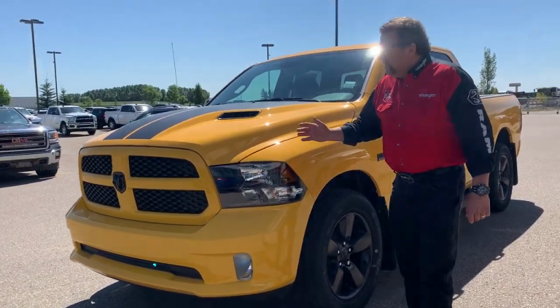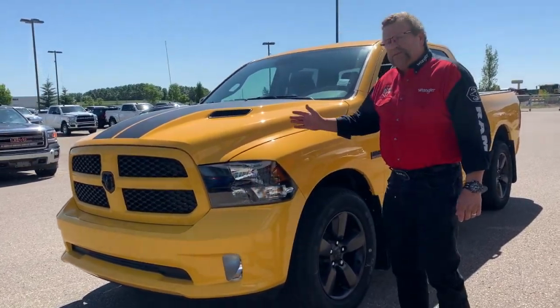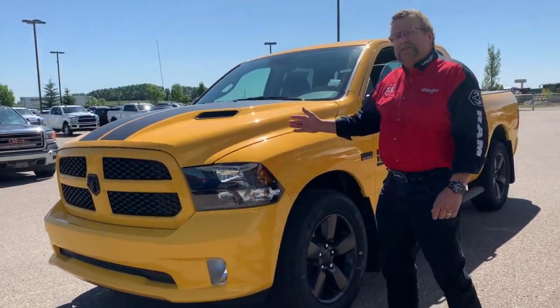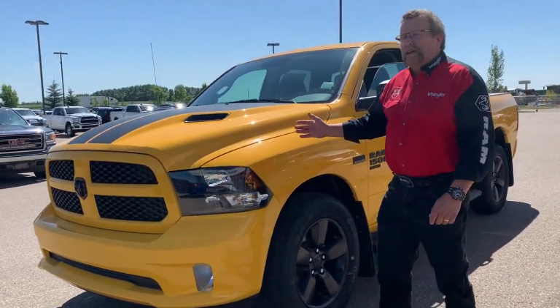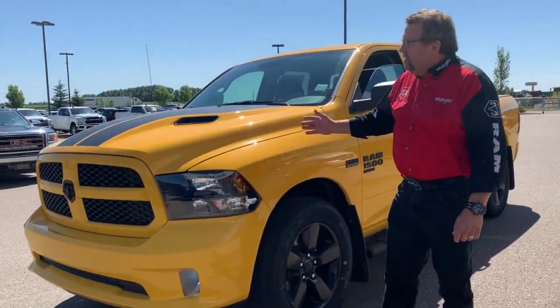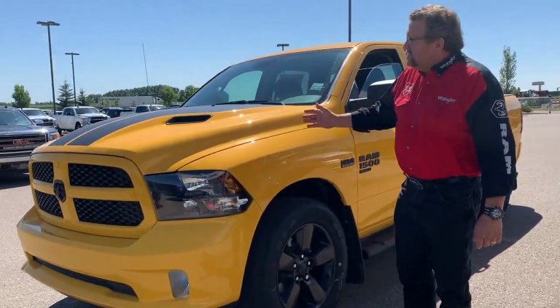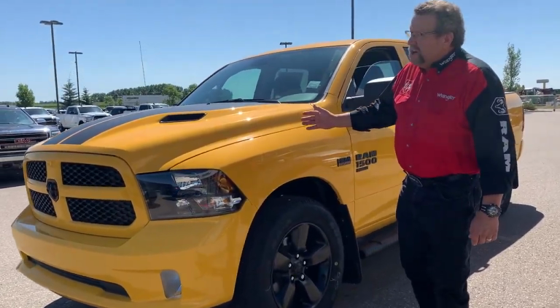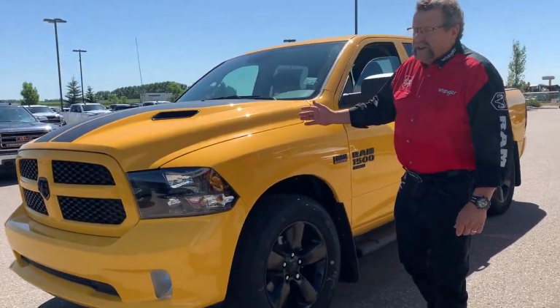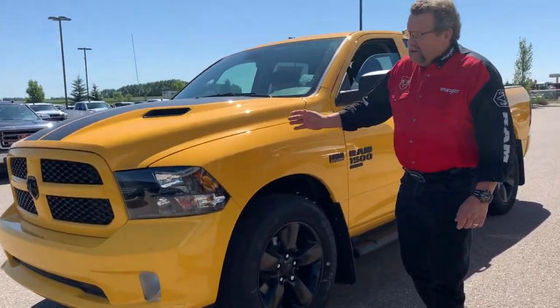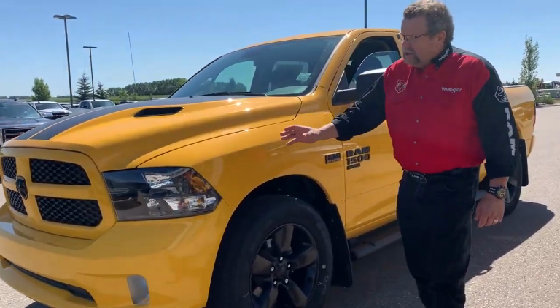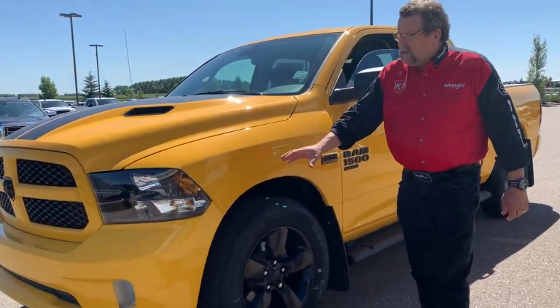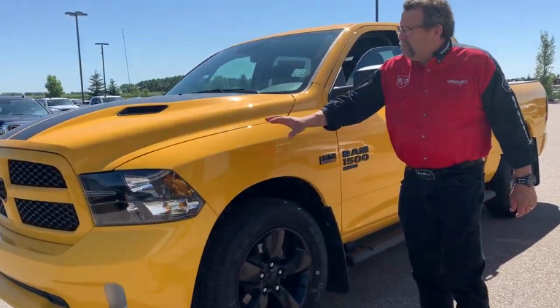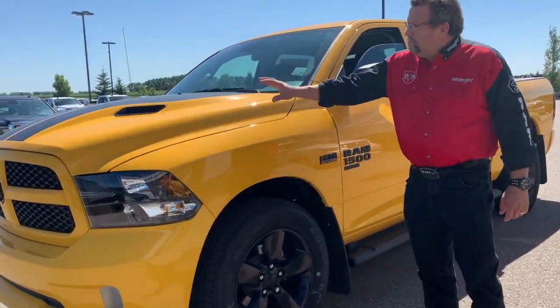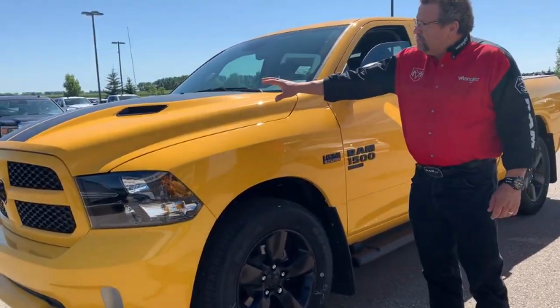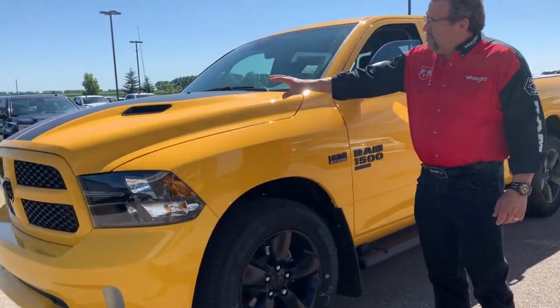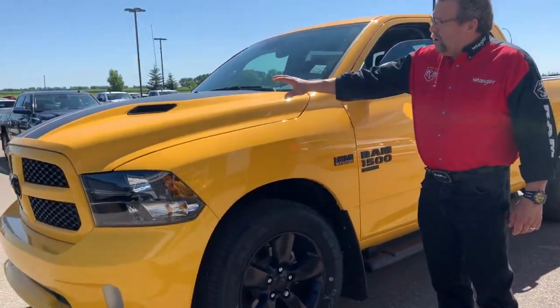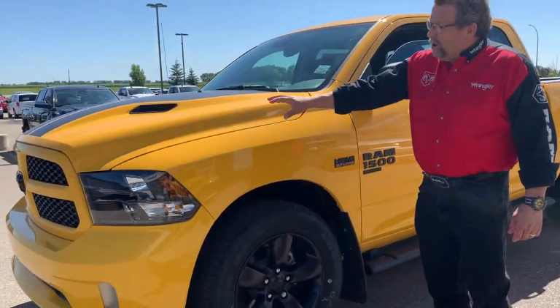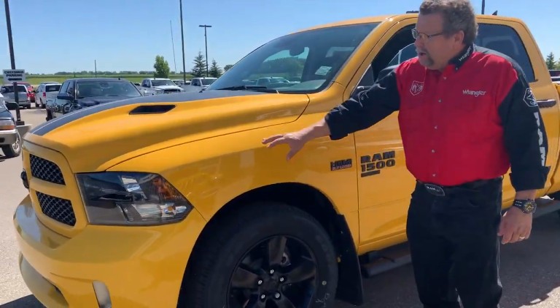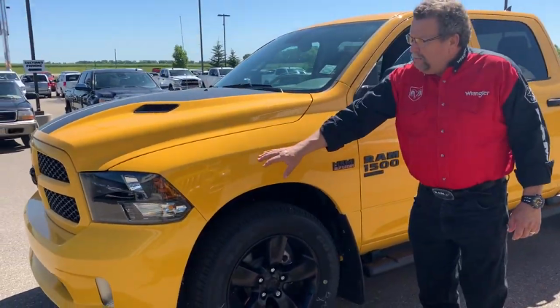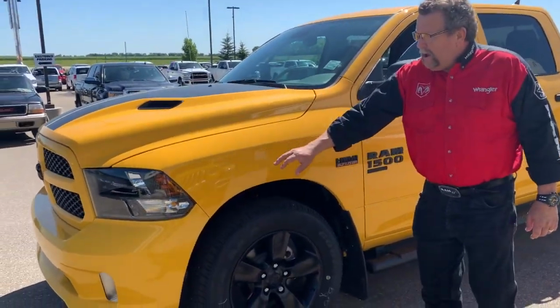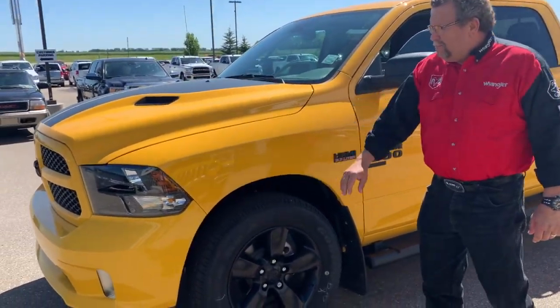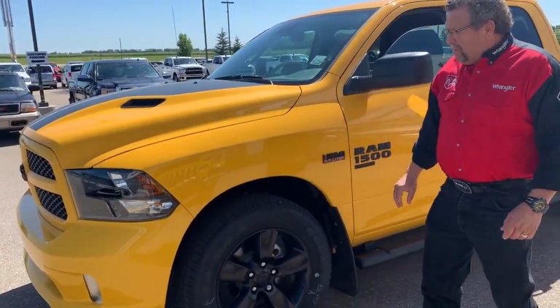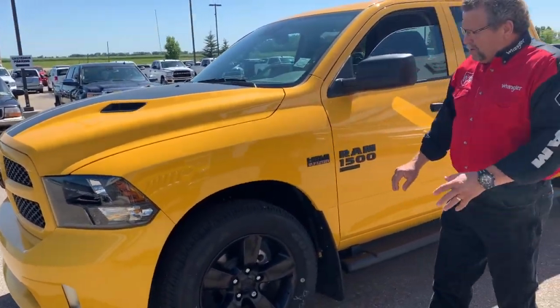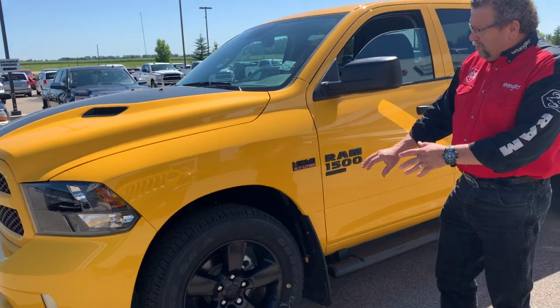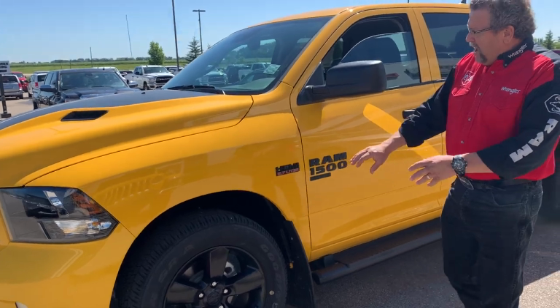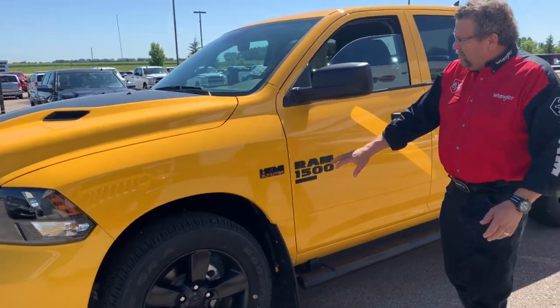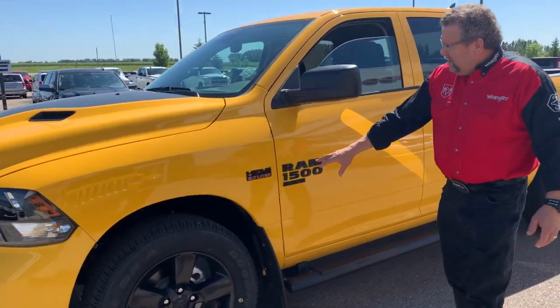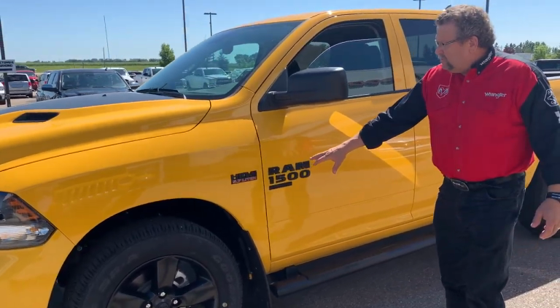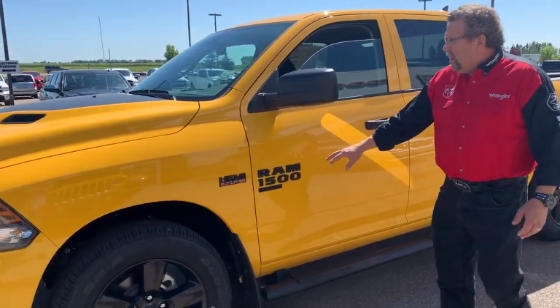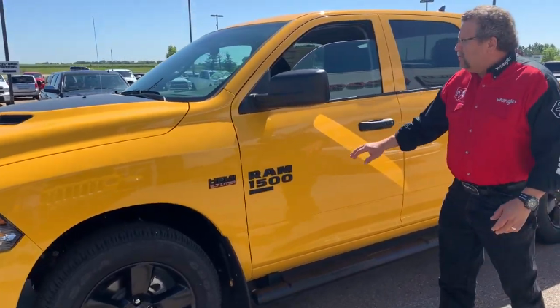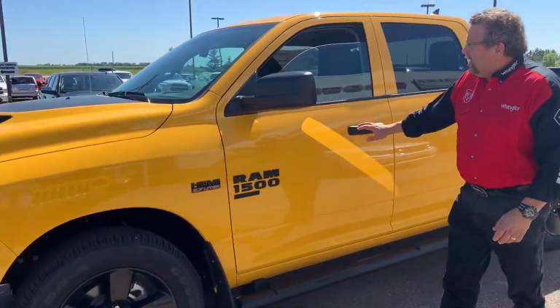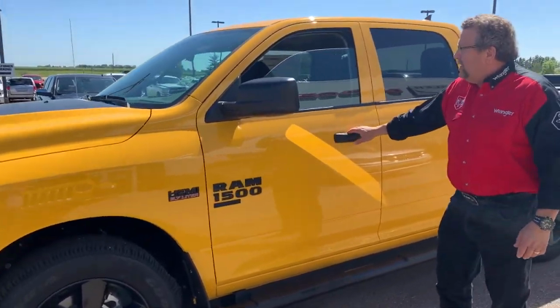This one's a stinger yellow, it's got the sport hood, painted bumpers, black rims, black writing.